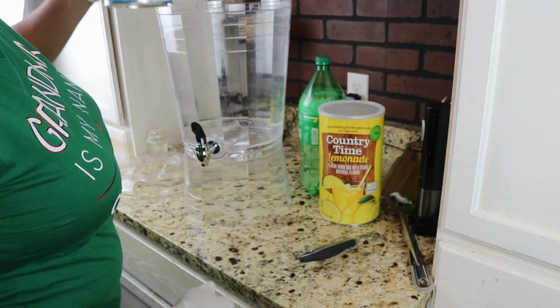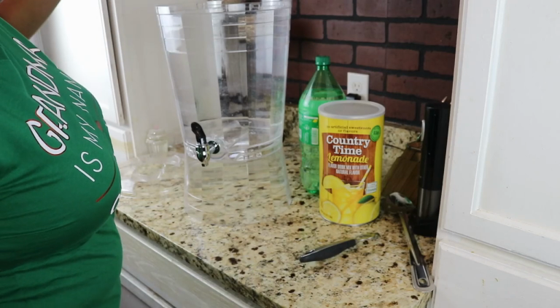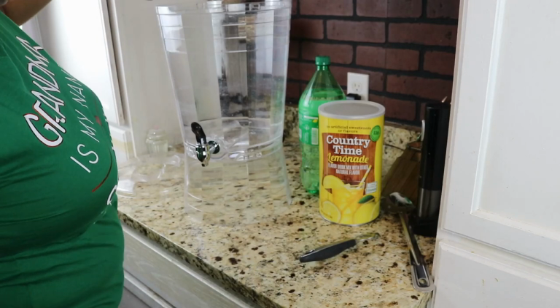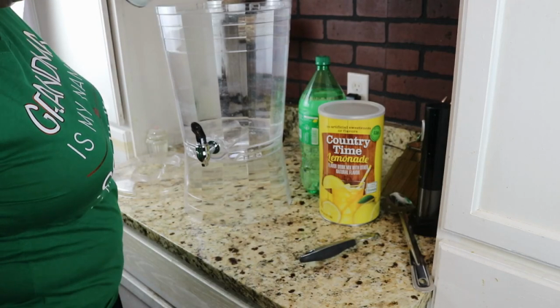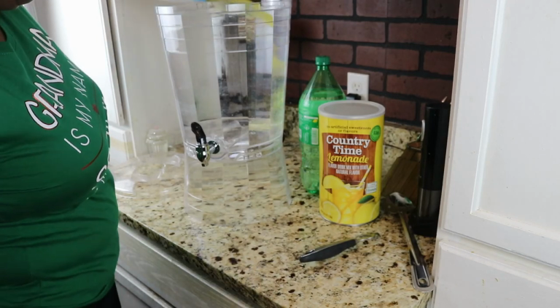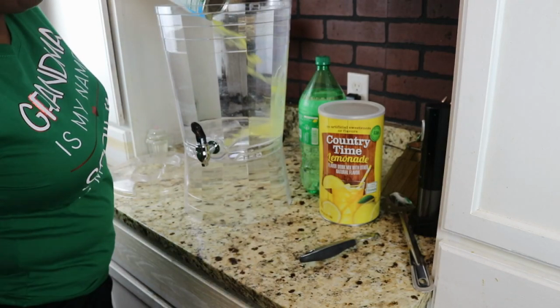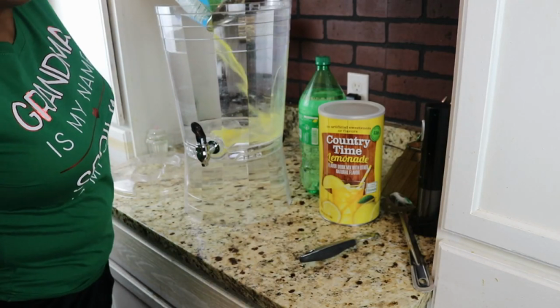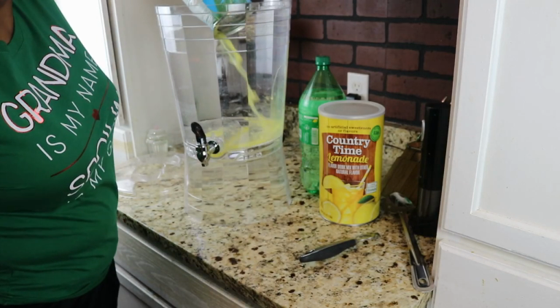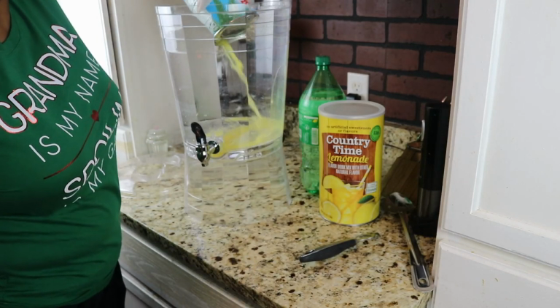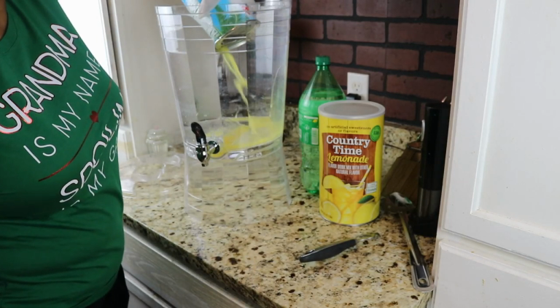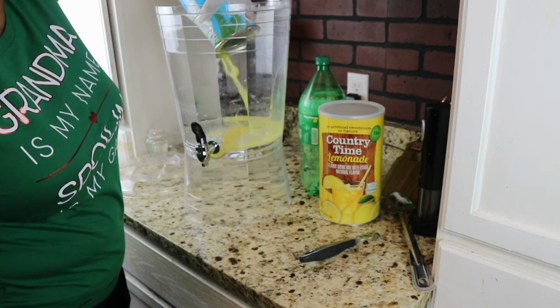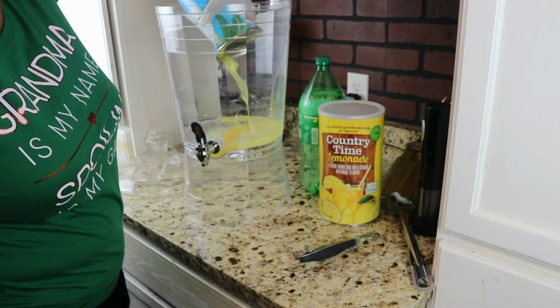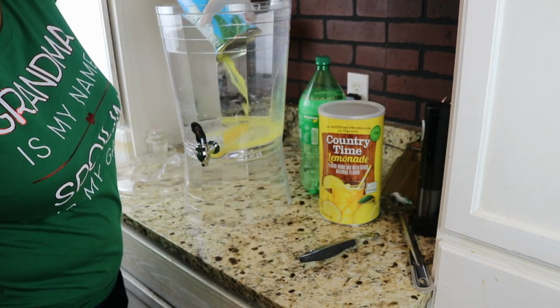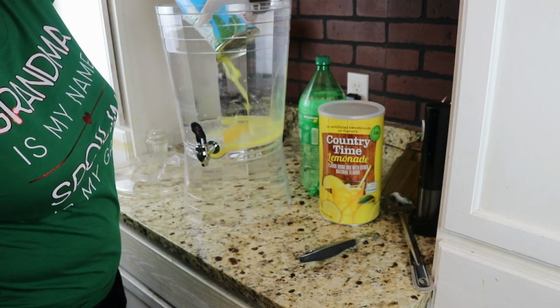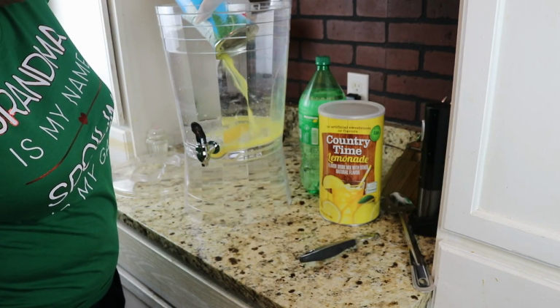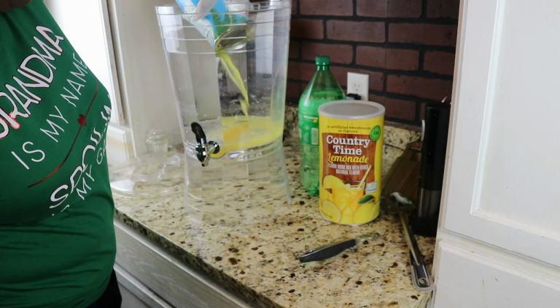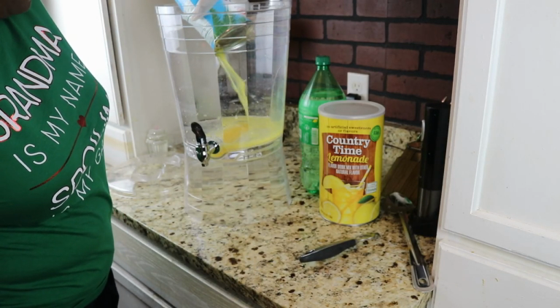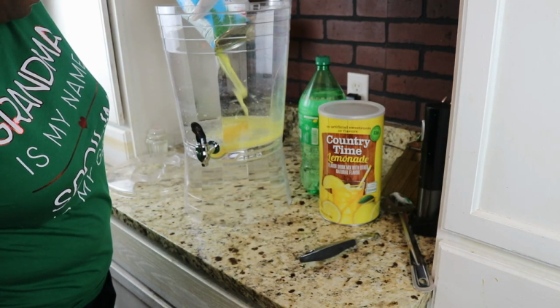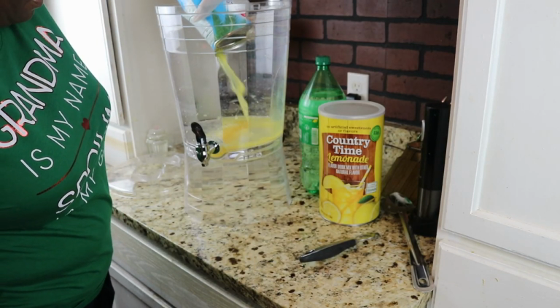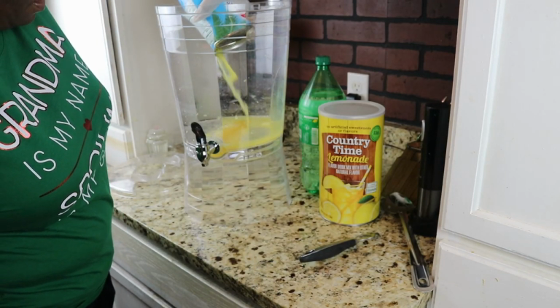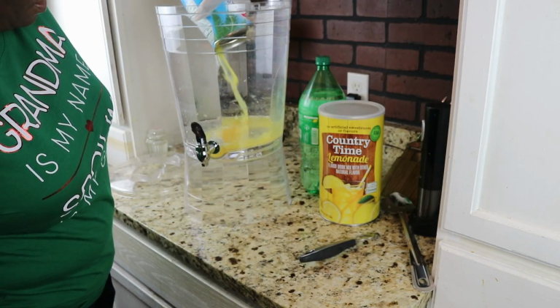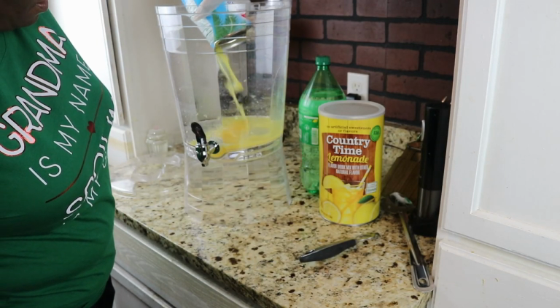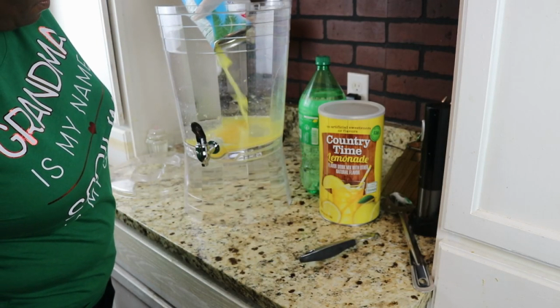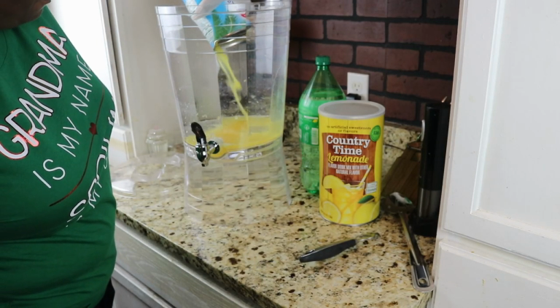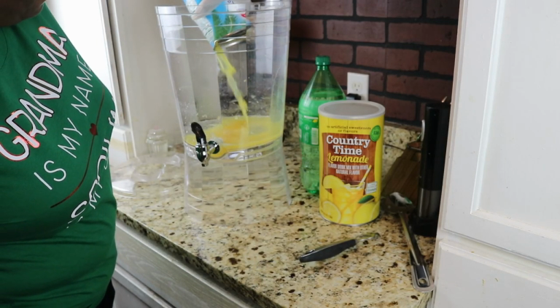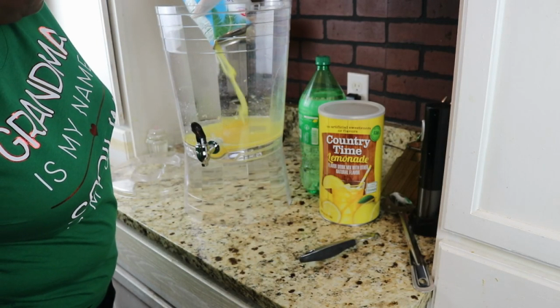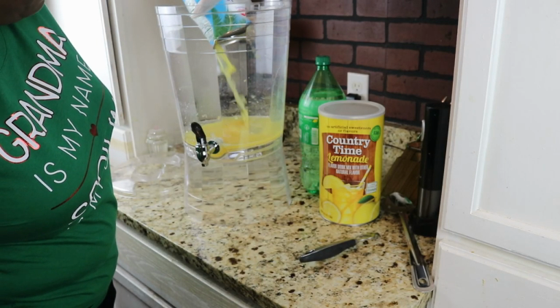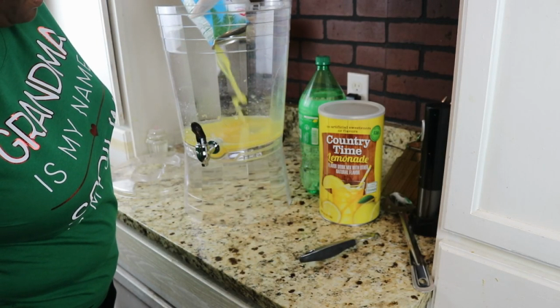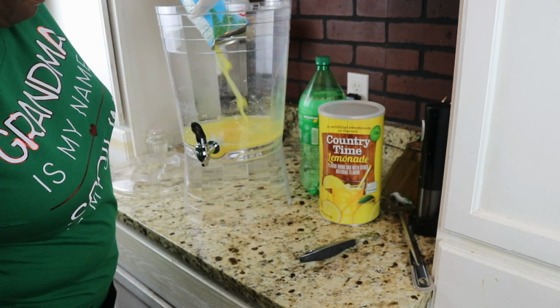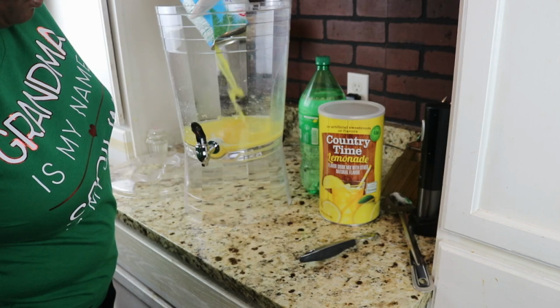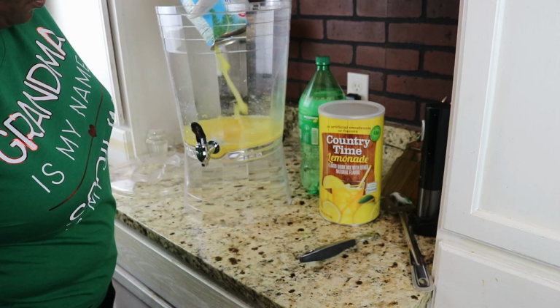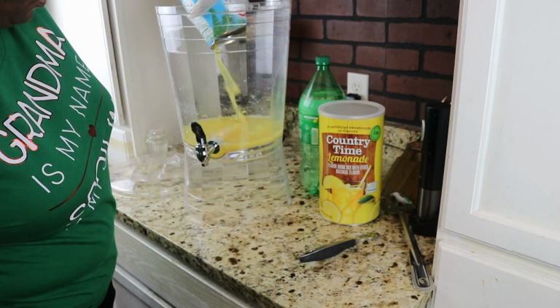Pour in this entire thing of pineapple juice.